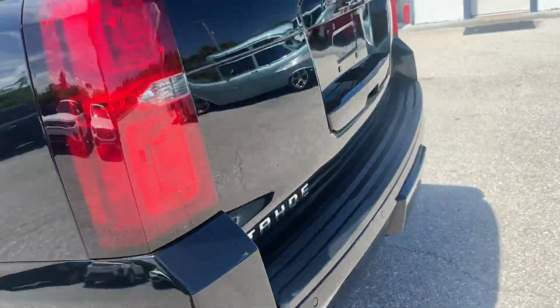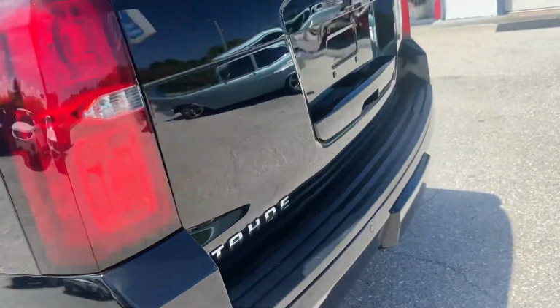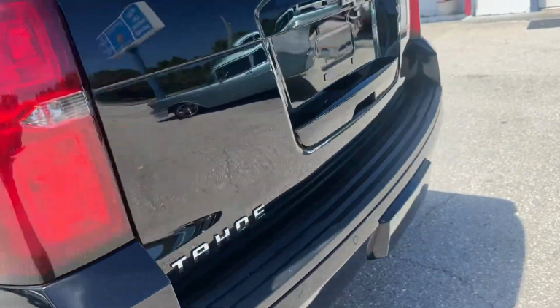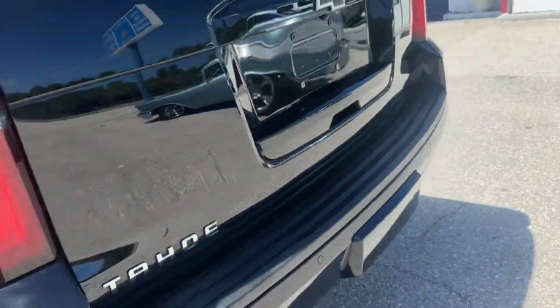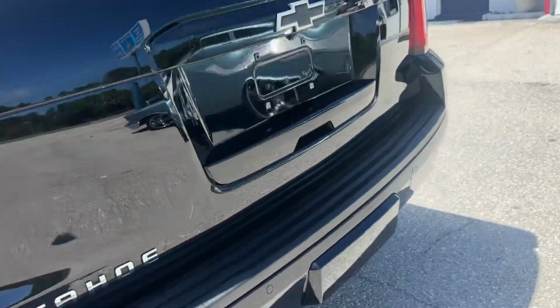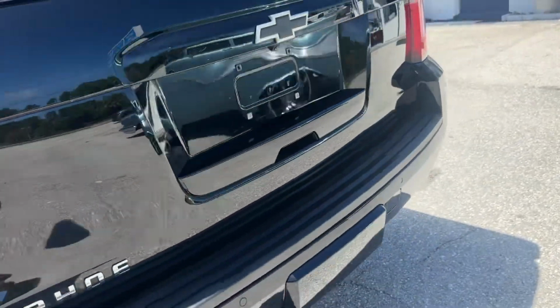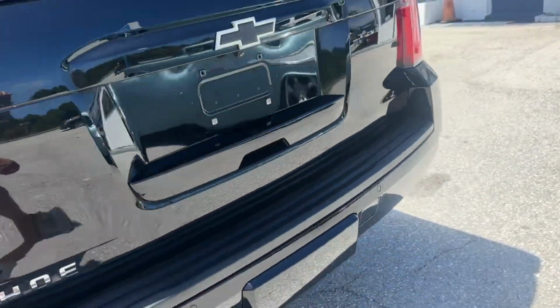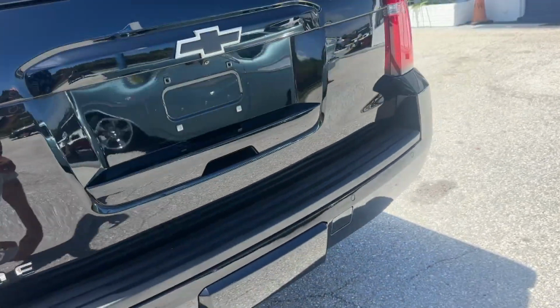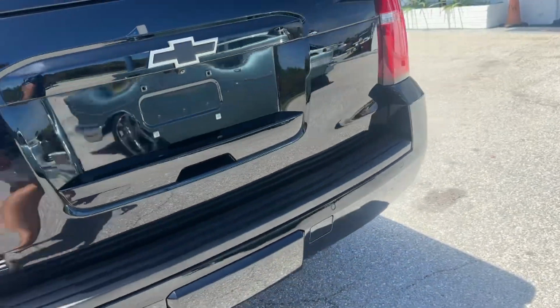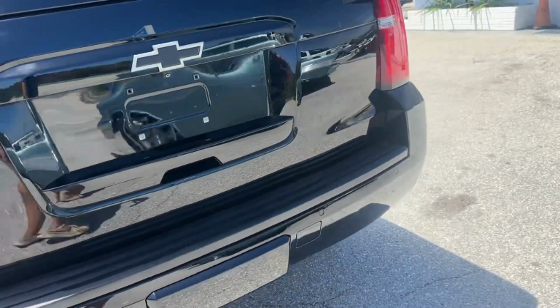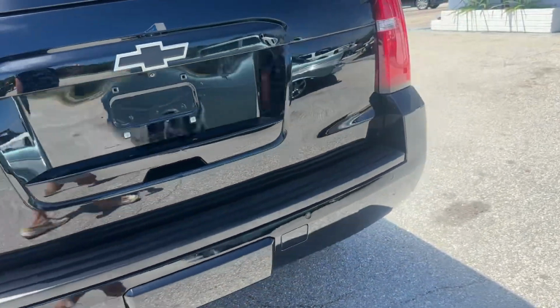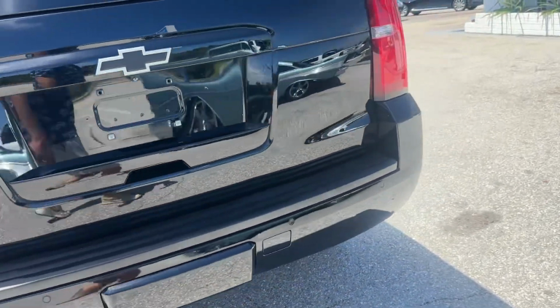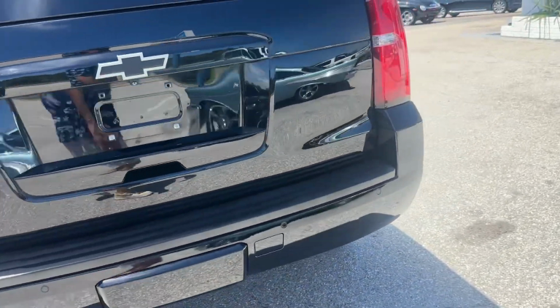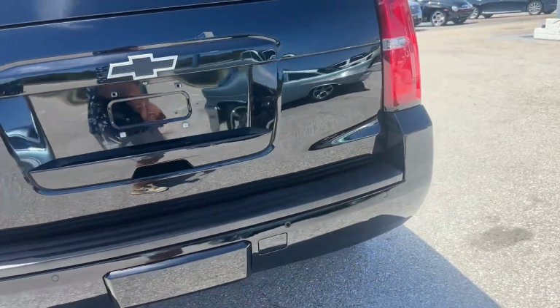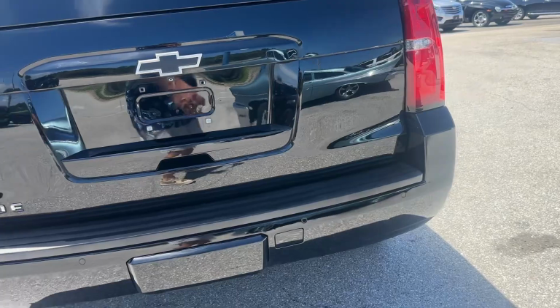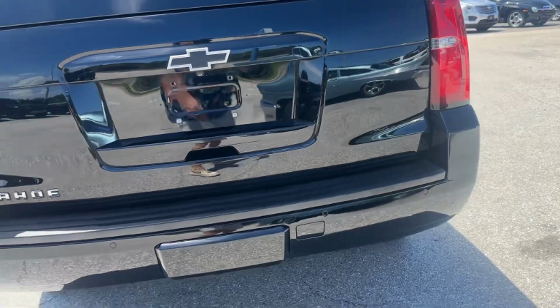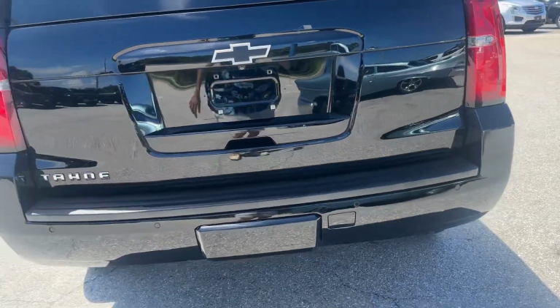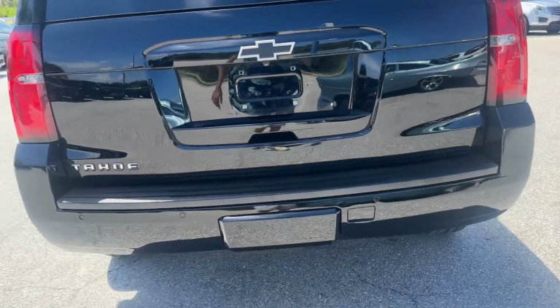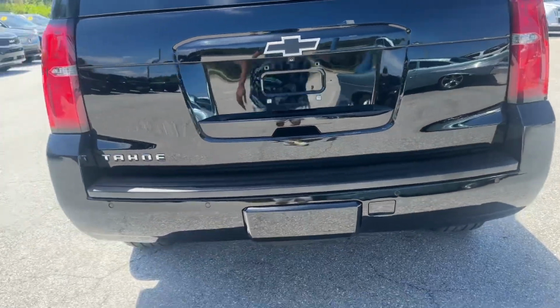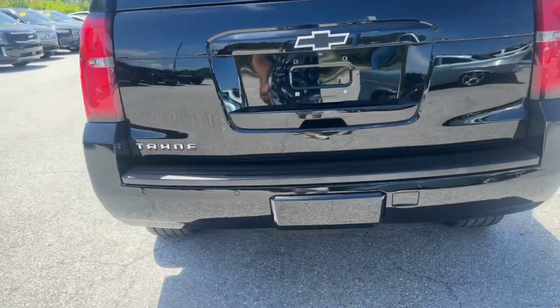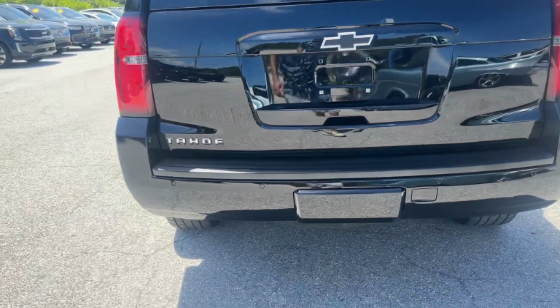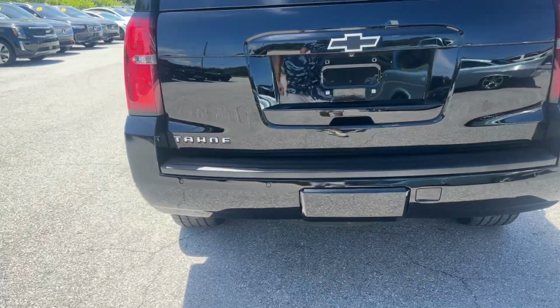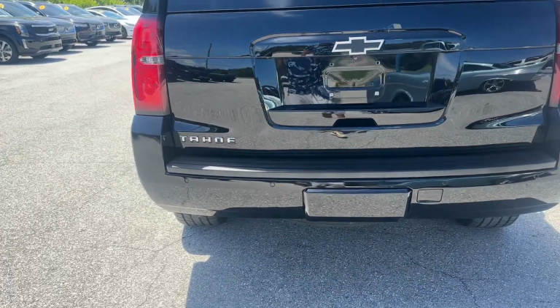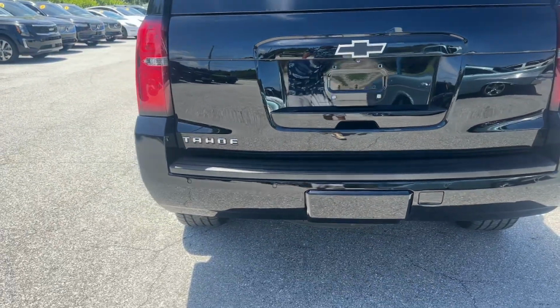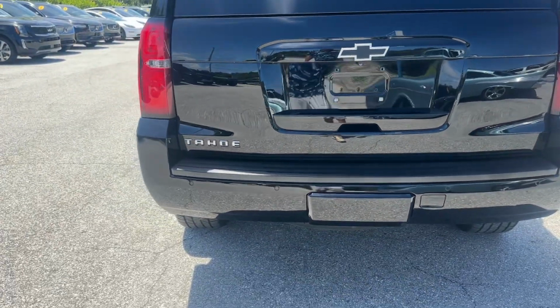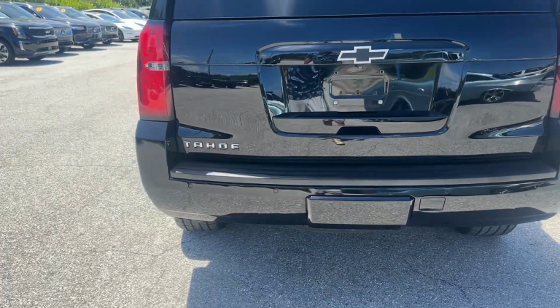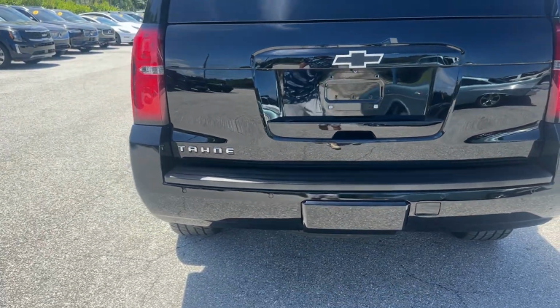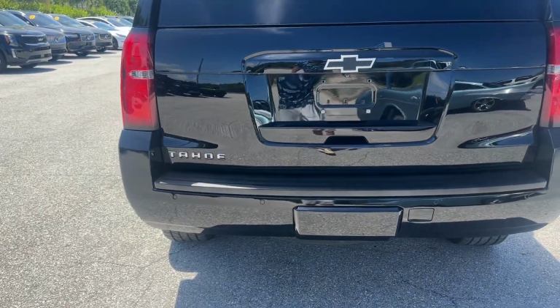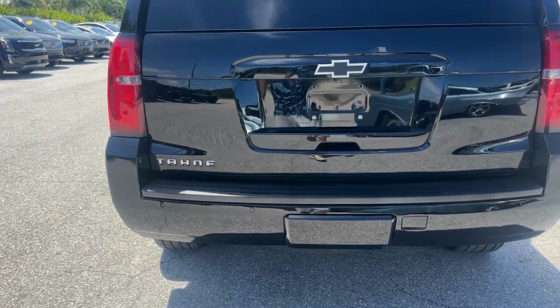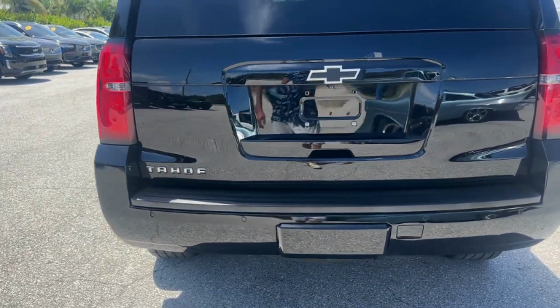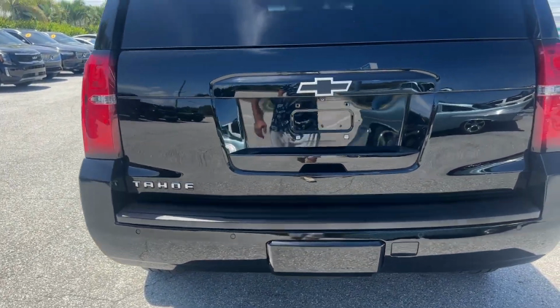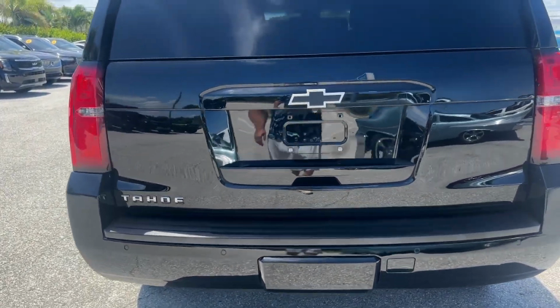Coming around the back — tail lights look good, they're not cracked or broken. I don't see any body damage on the rear.